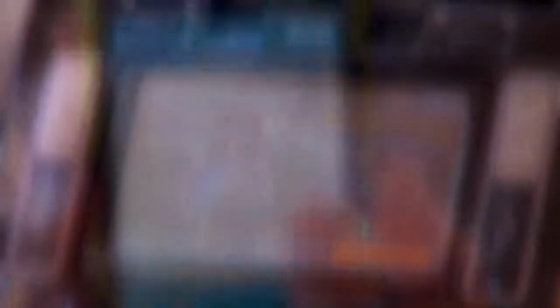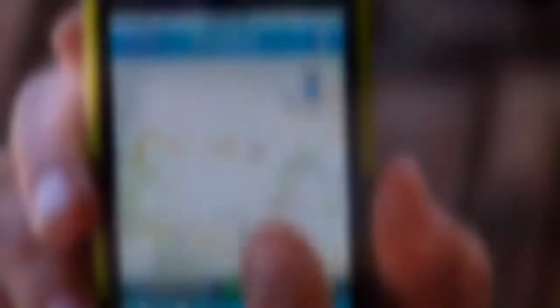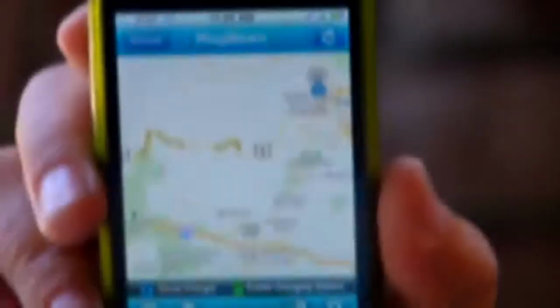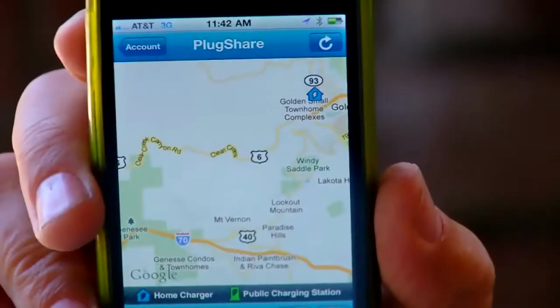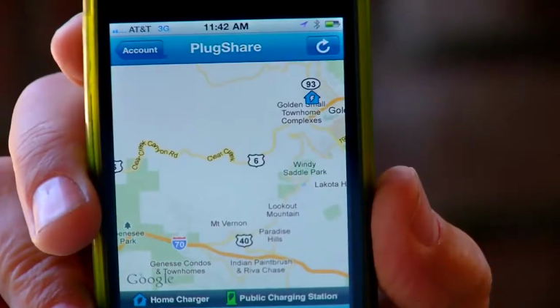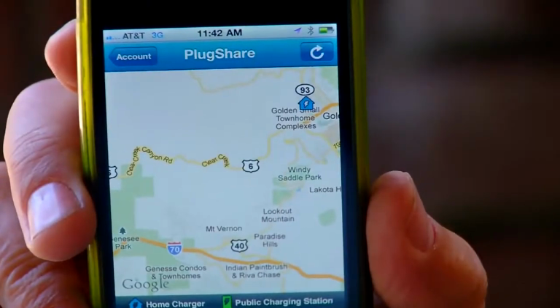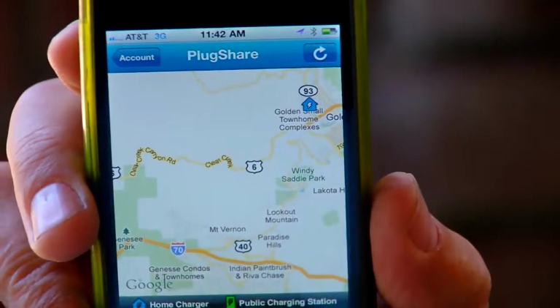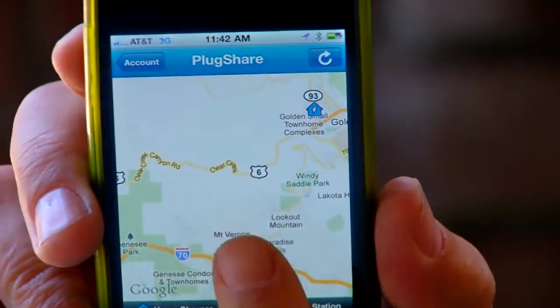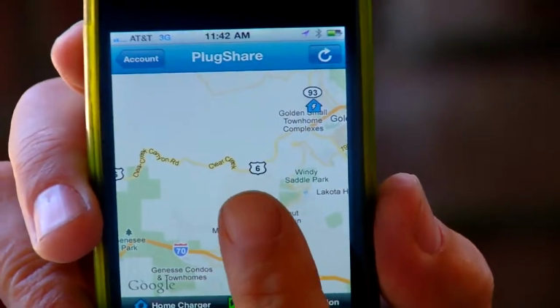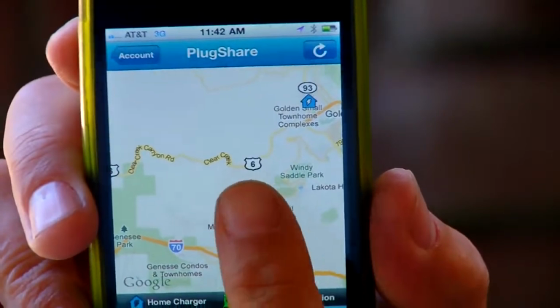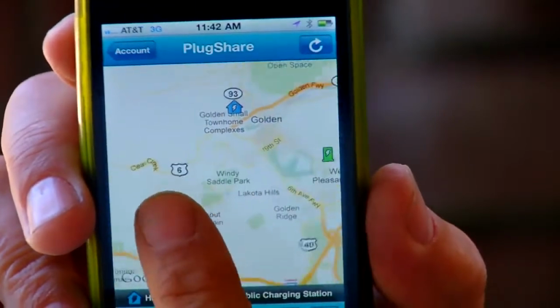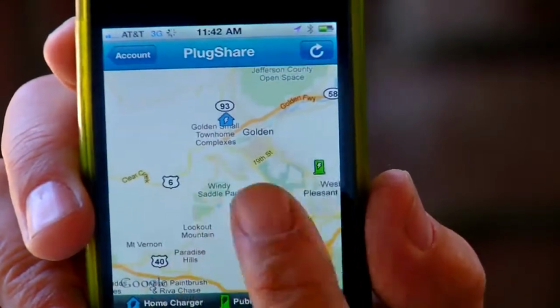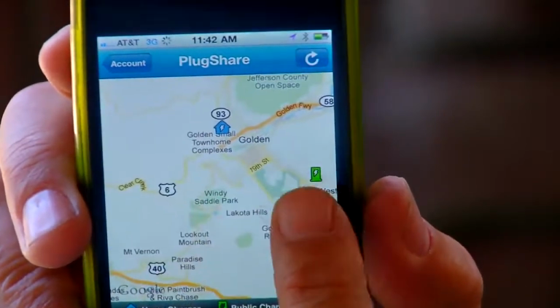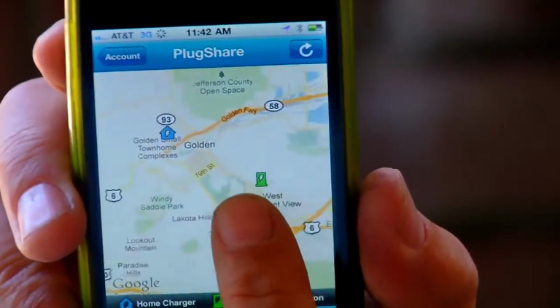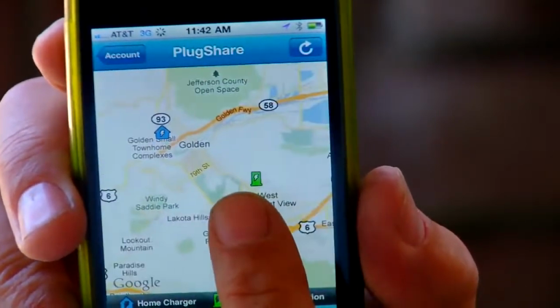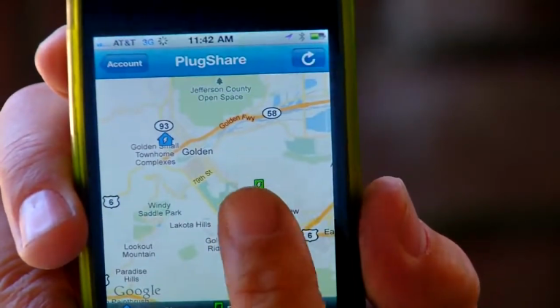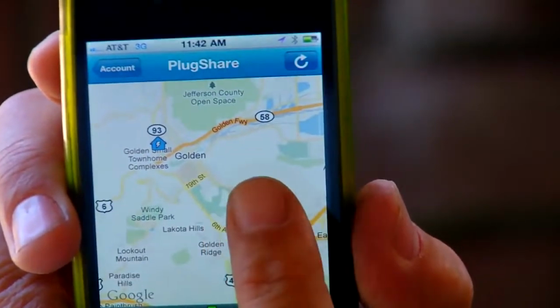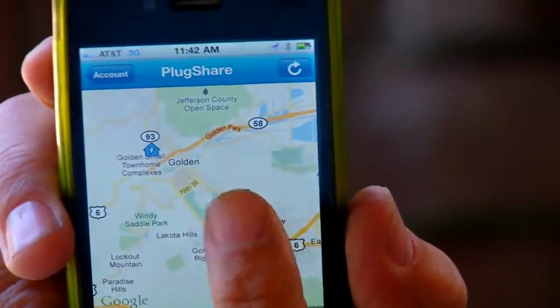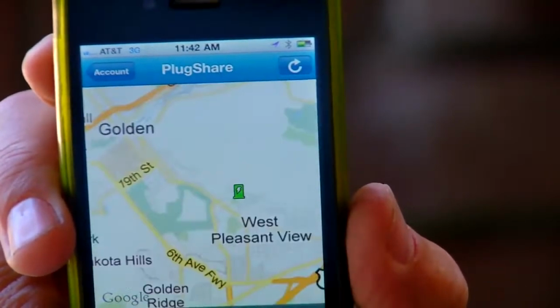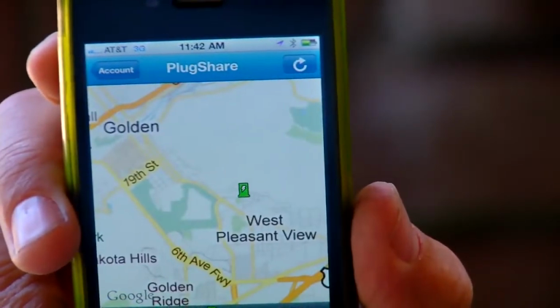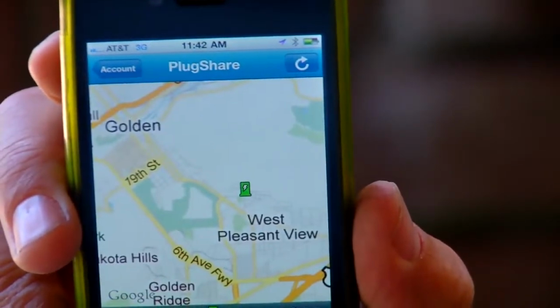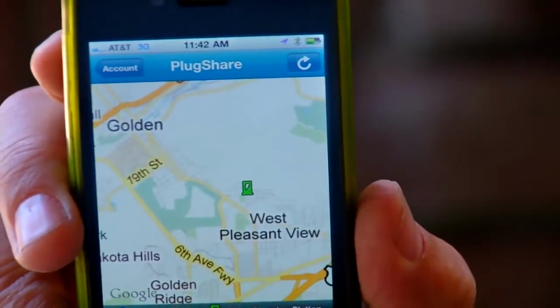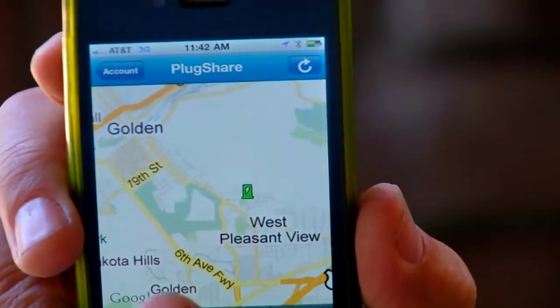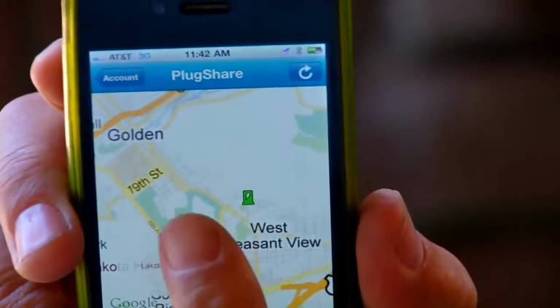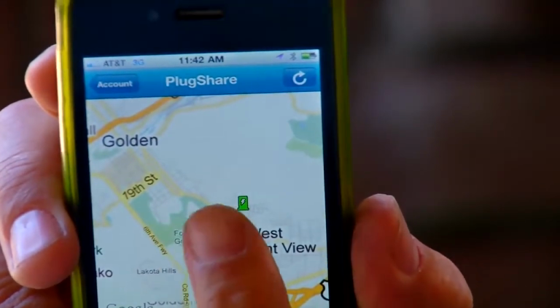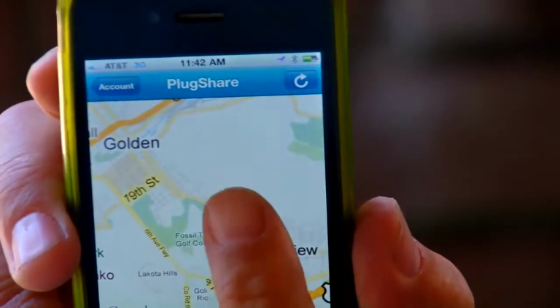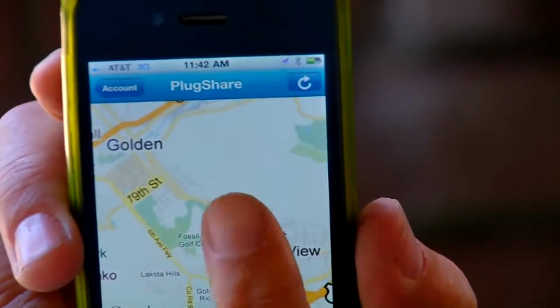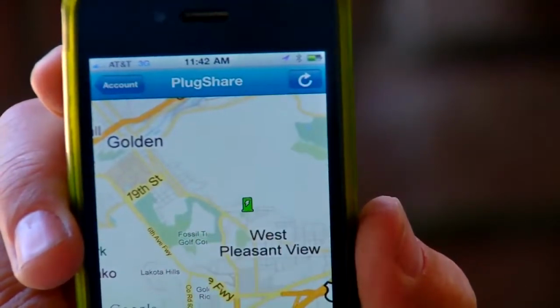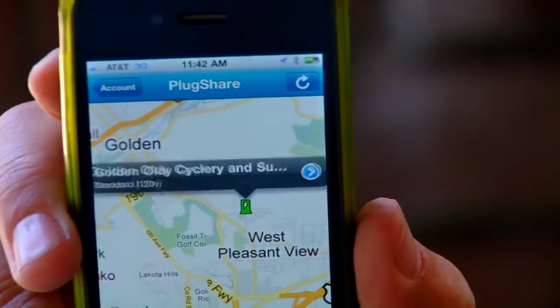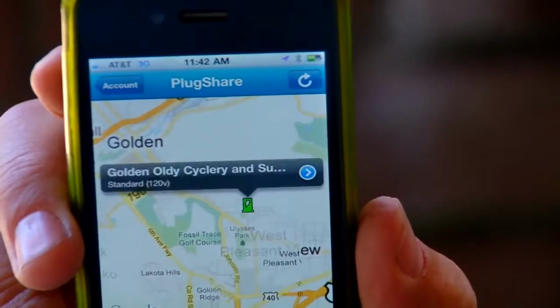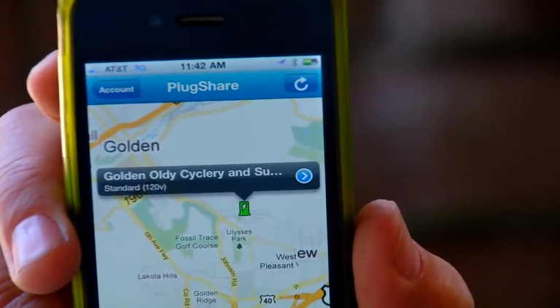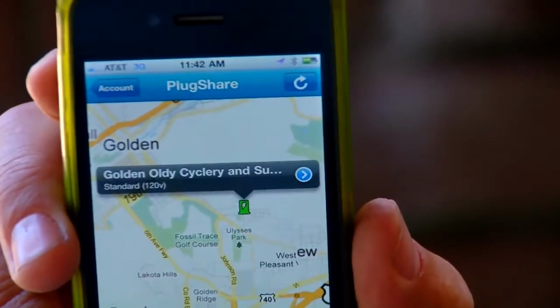And if you need to find a place to recharge, new software built into the car, or on your mobile device, will guide you to the nearest charge point.